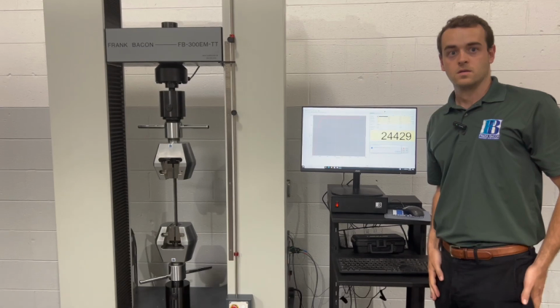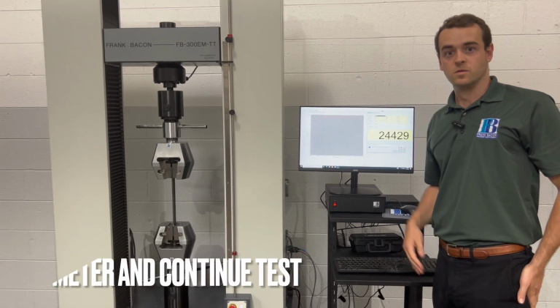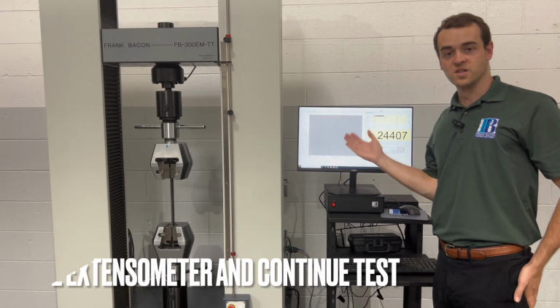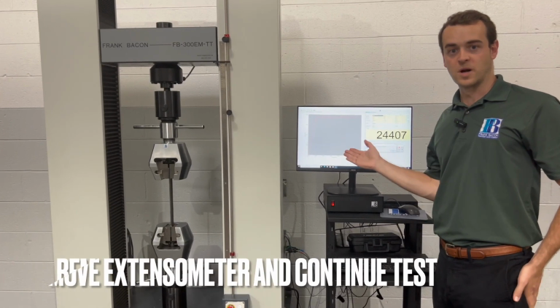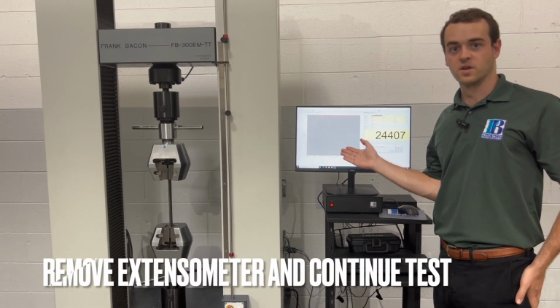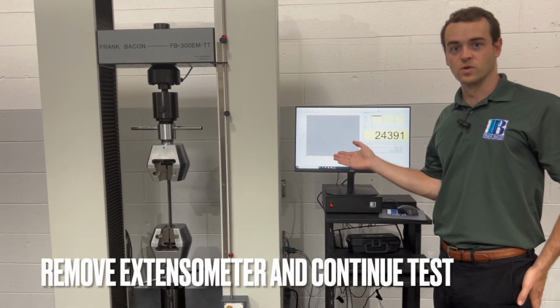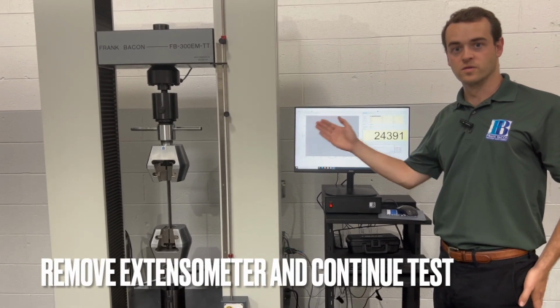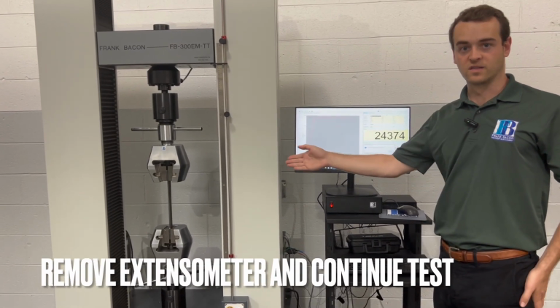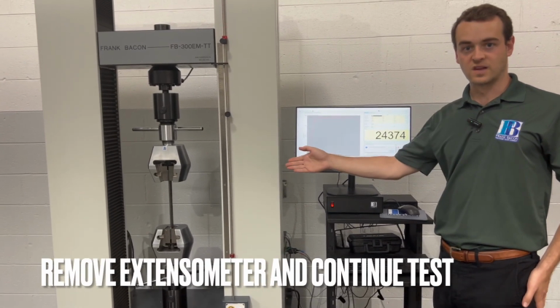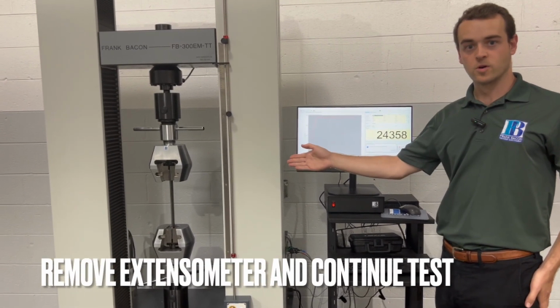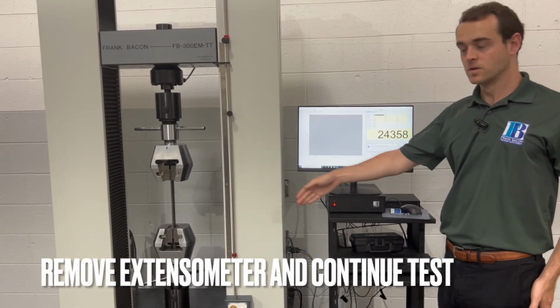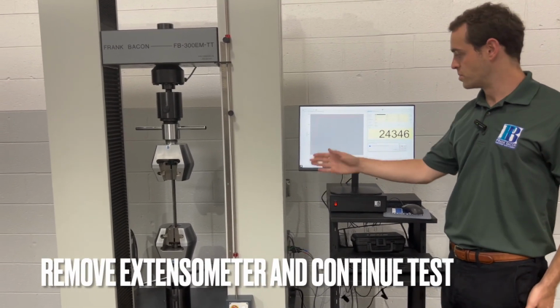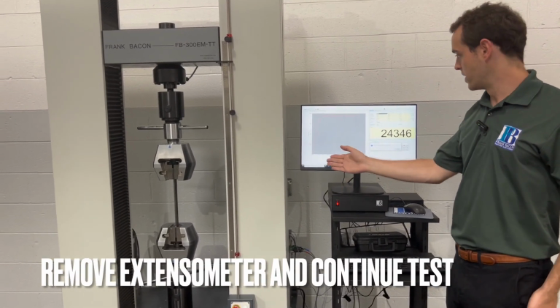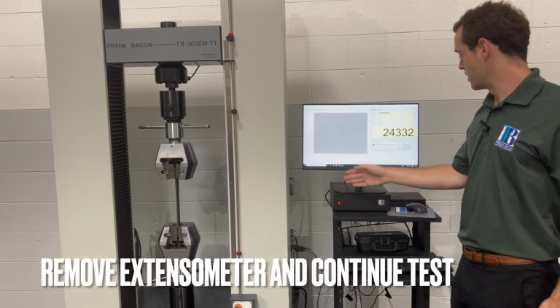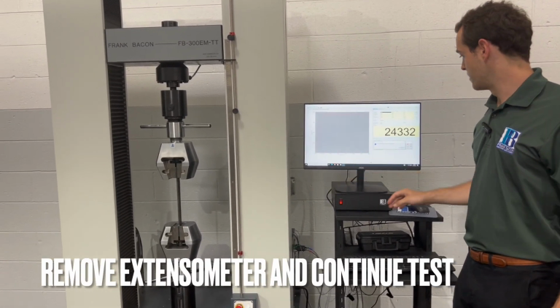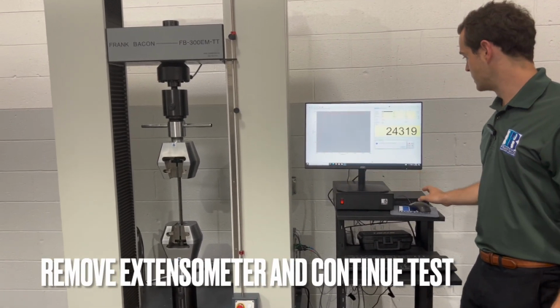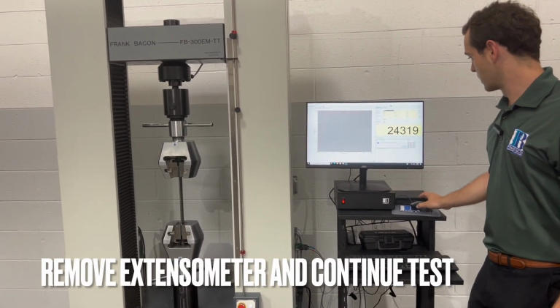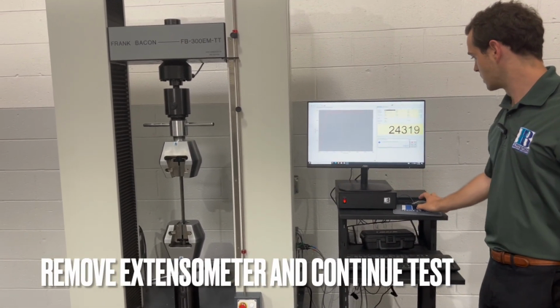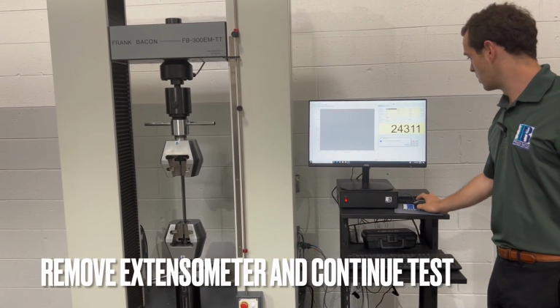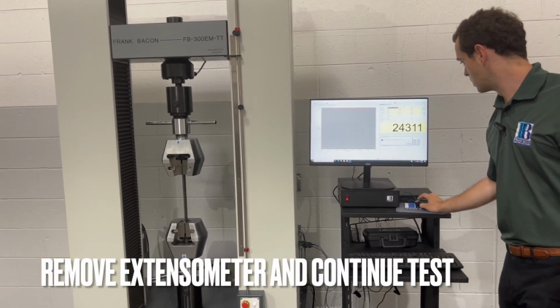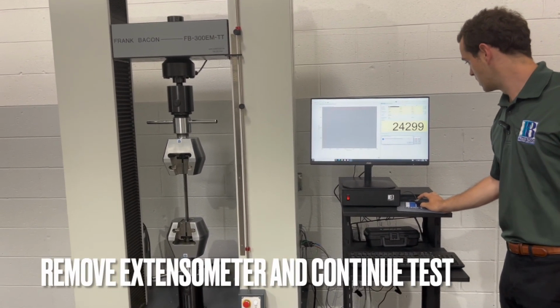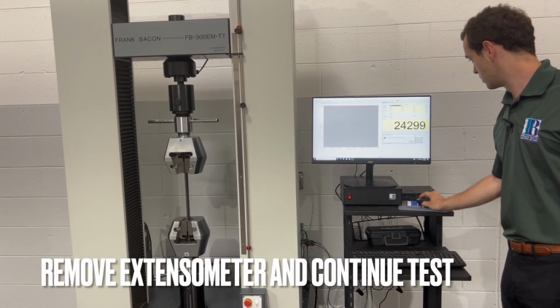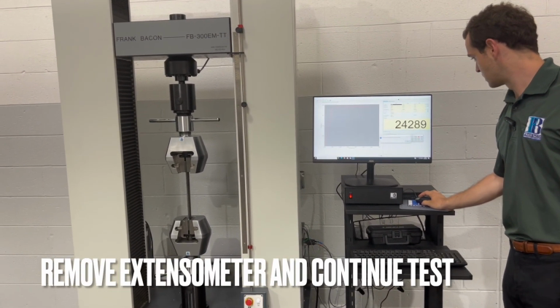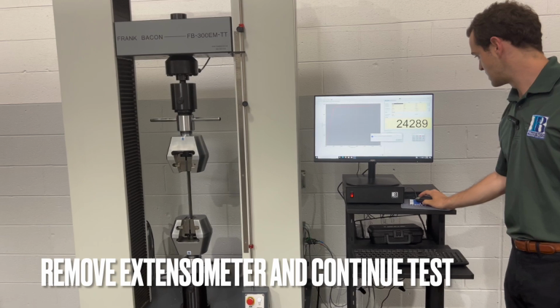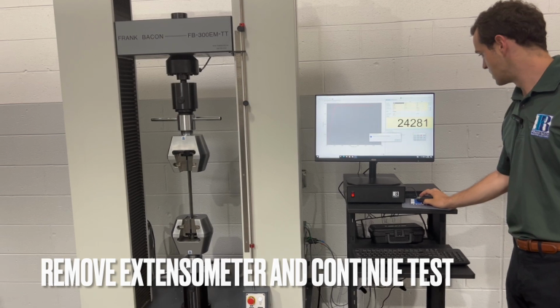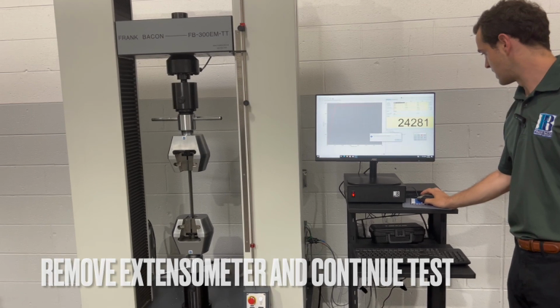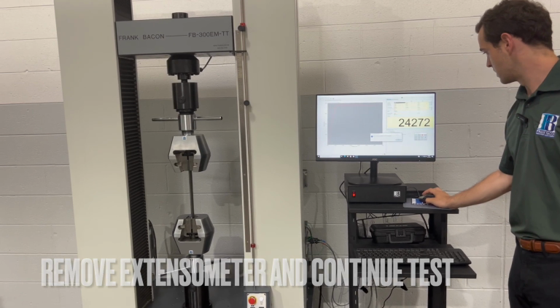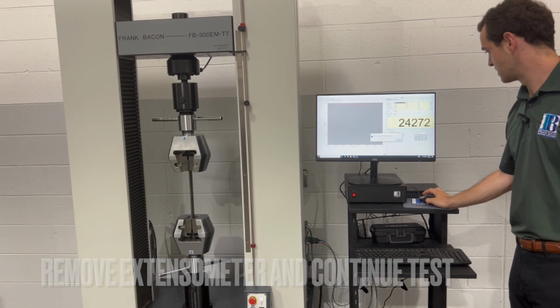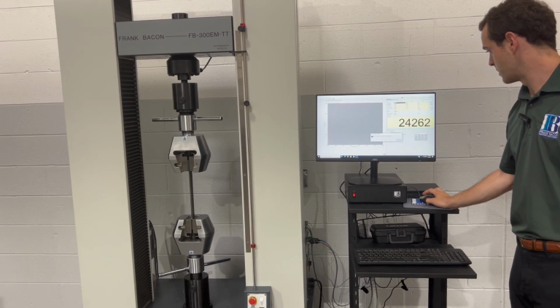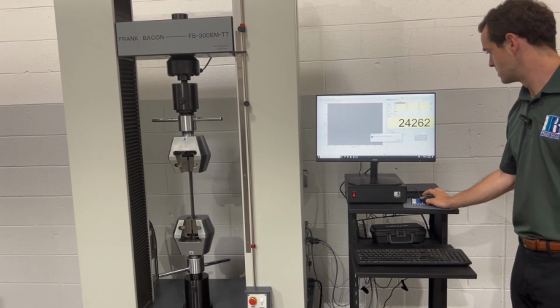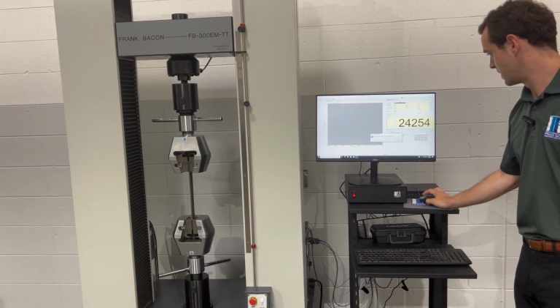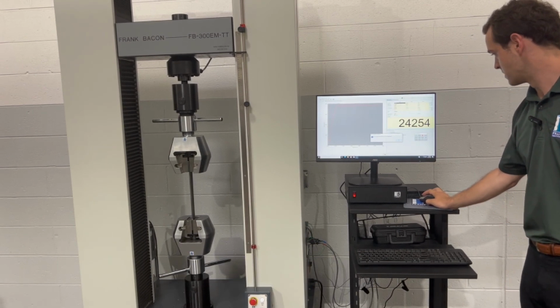The machine just prompted us to remove our extensometer. We pulled that off and now we're going to run the rest of the test without the extensometer until failure.